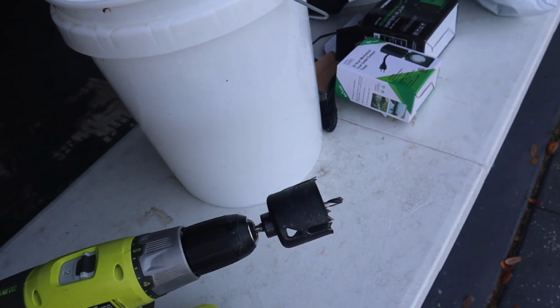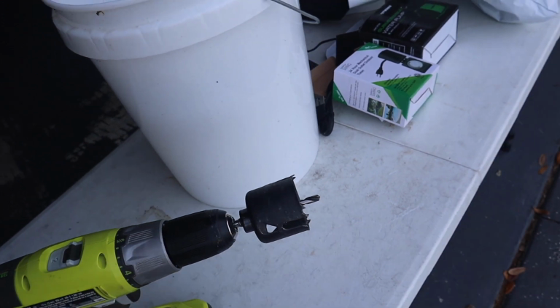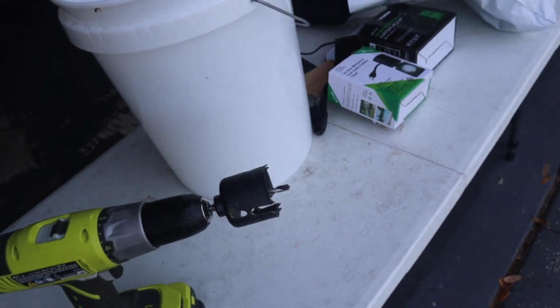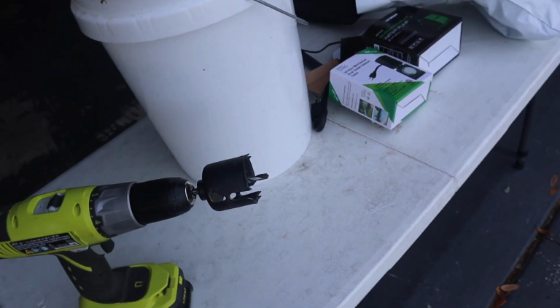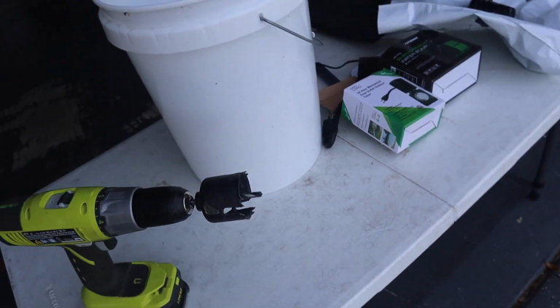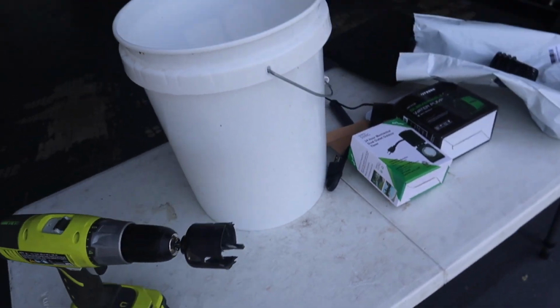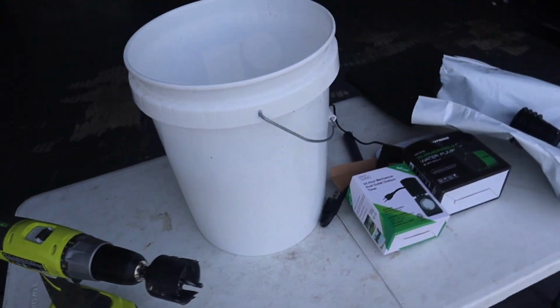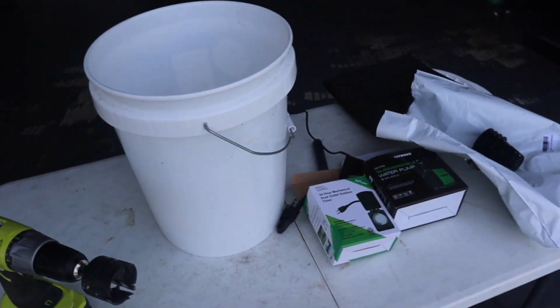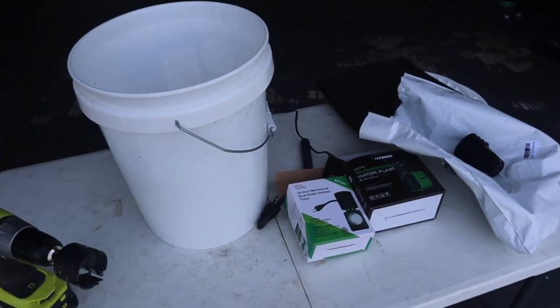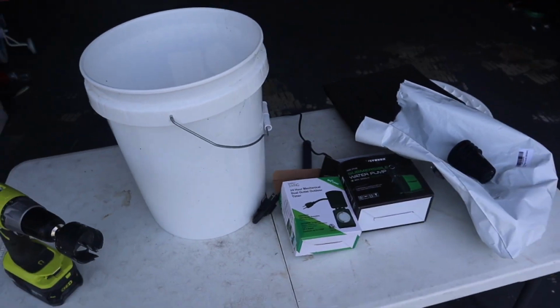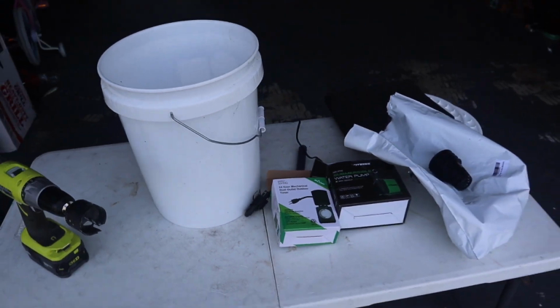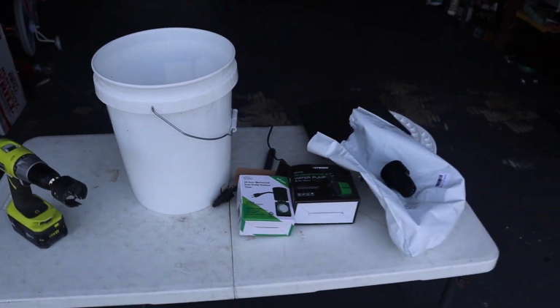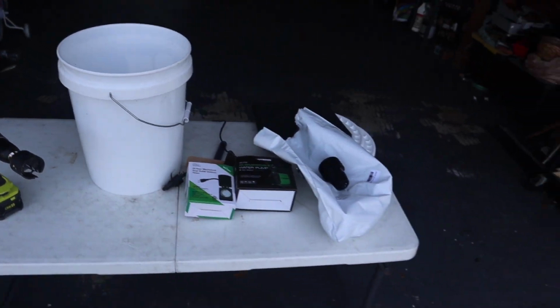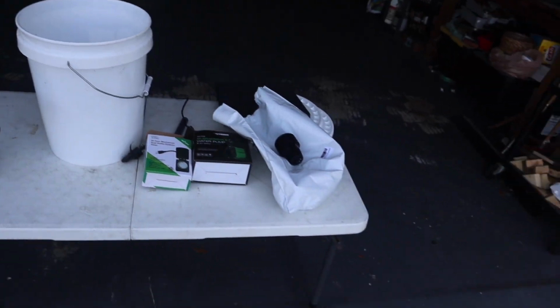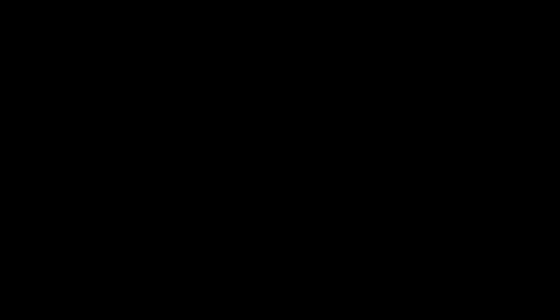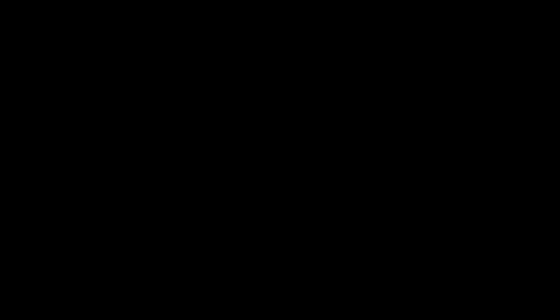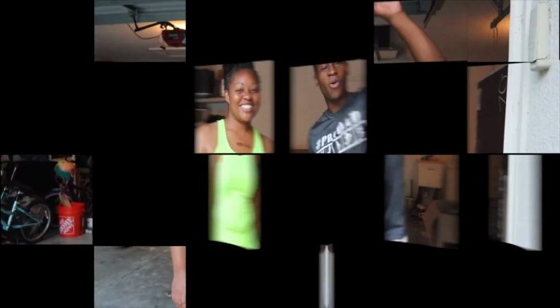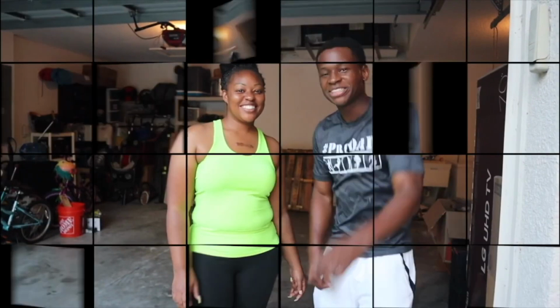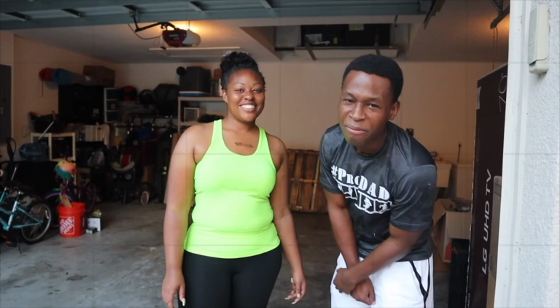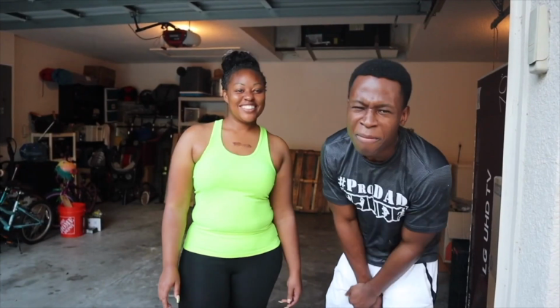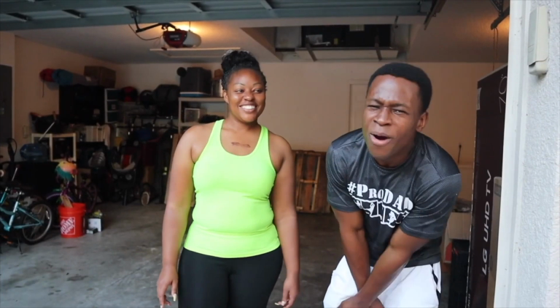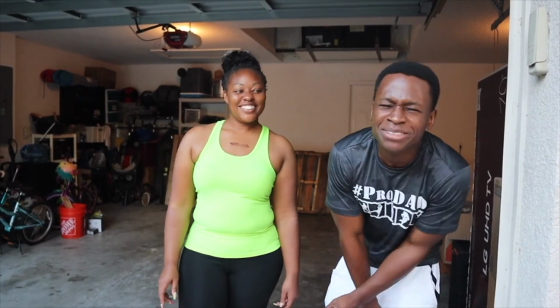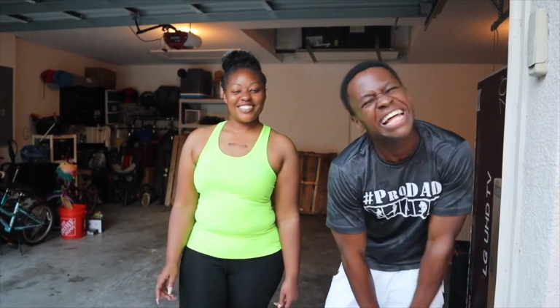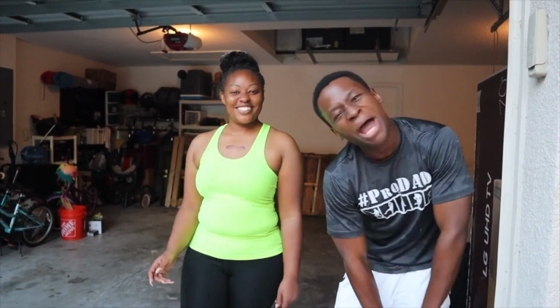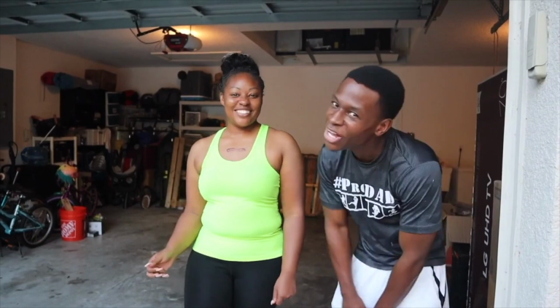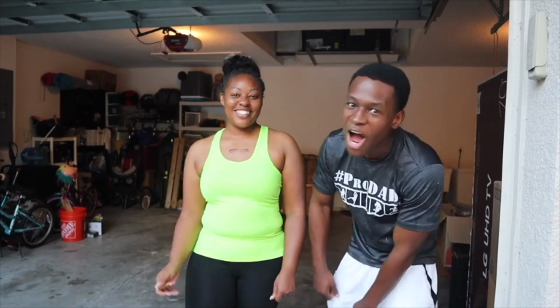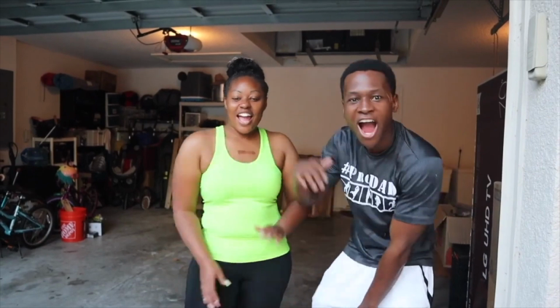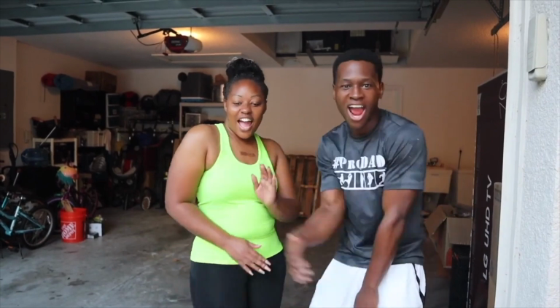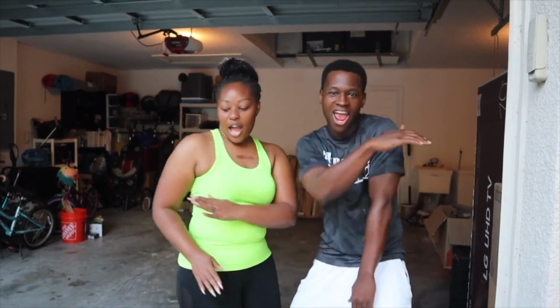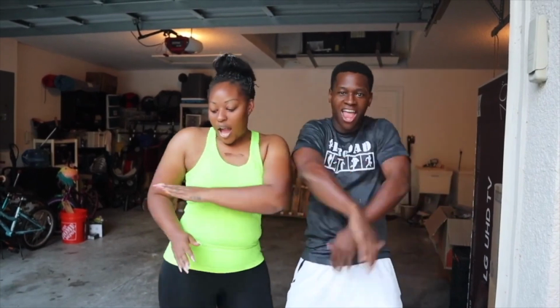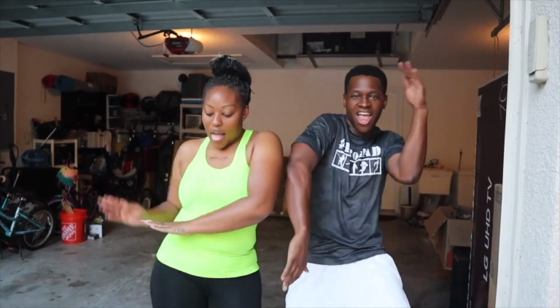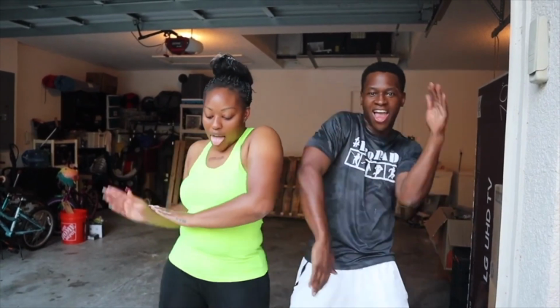What's up beautiful people, welcome to another episode.